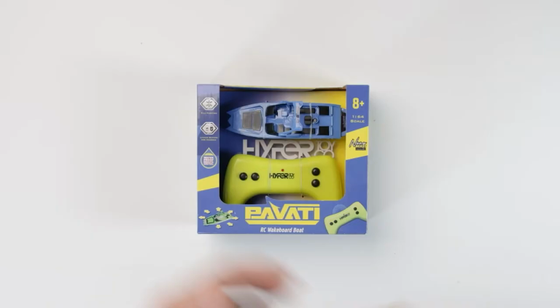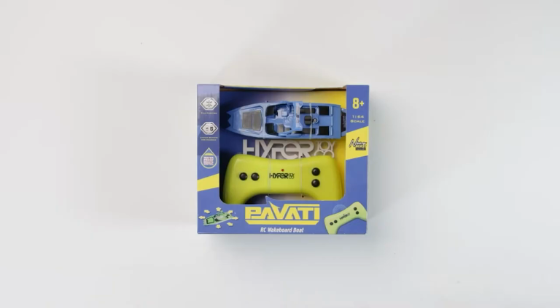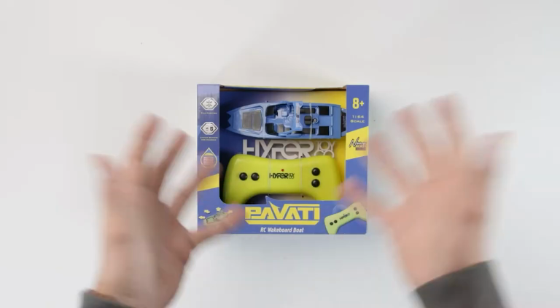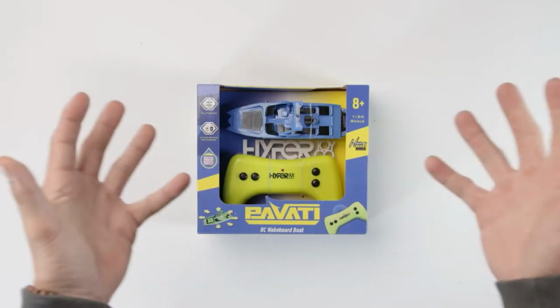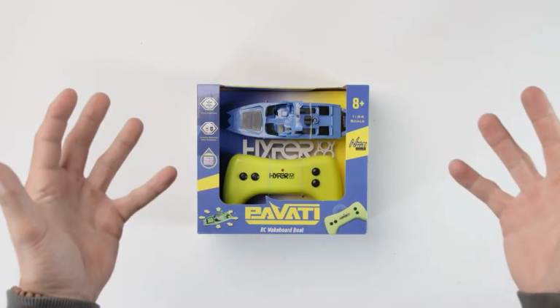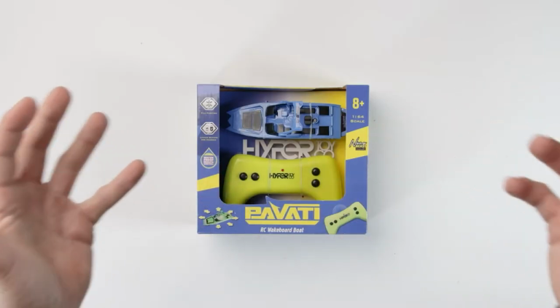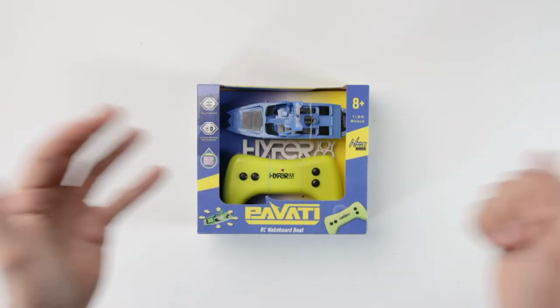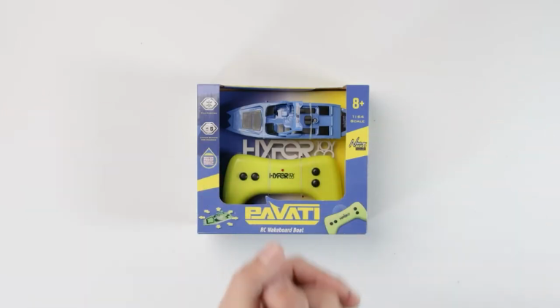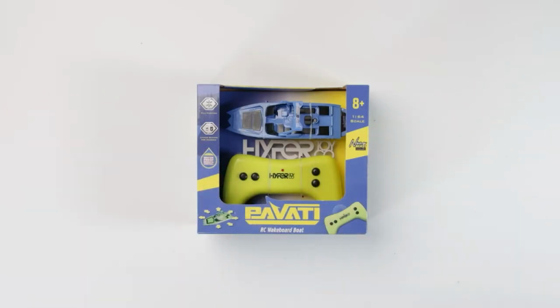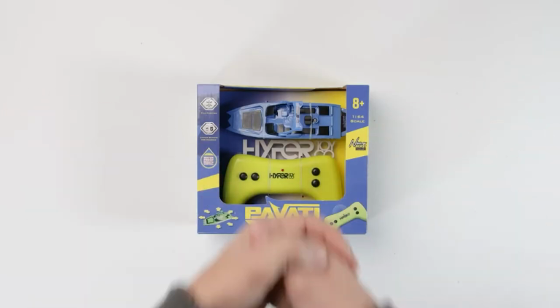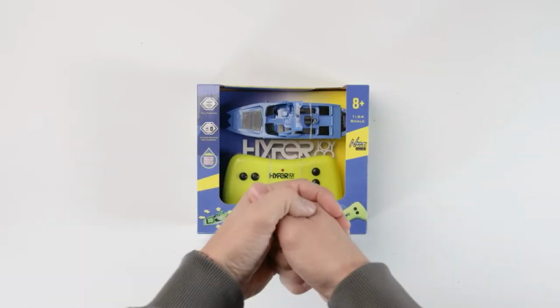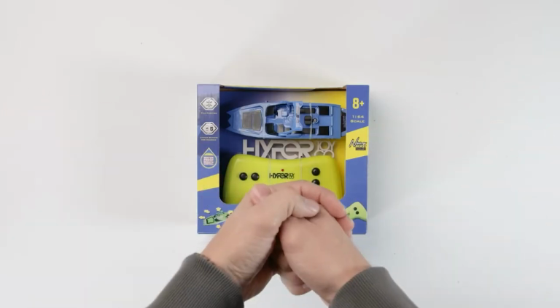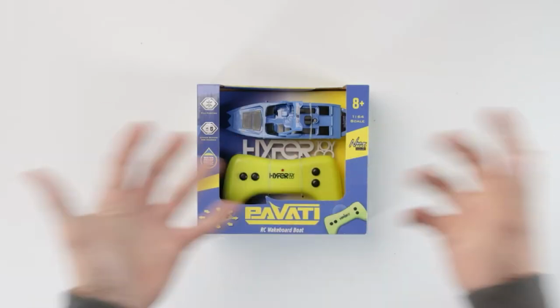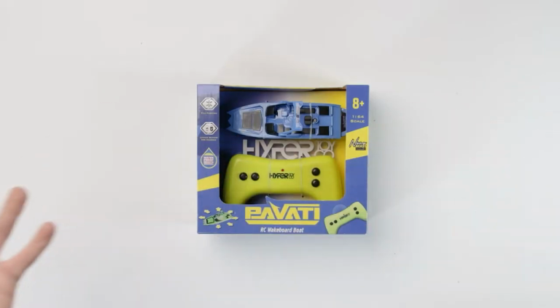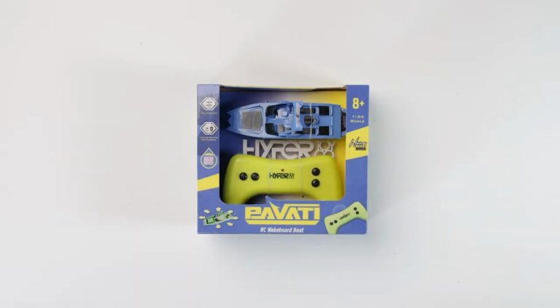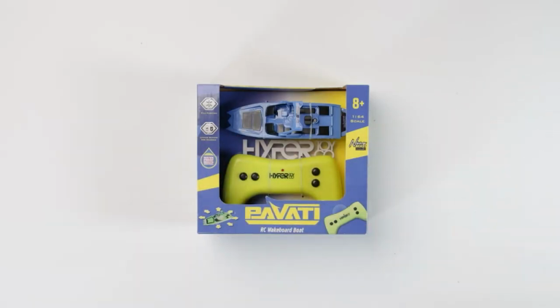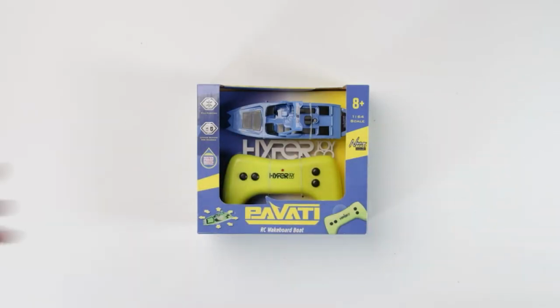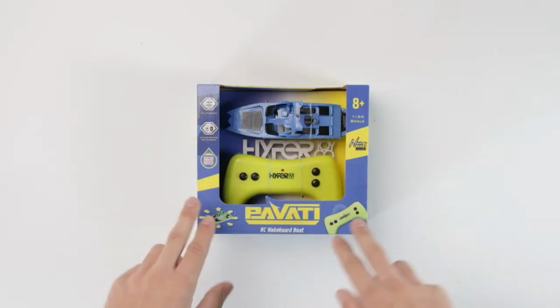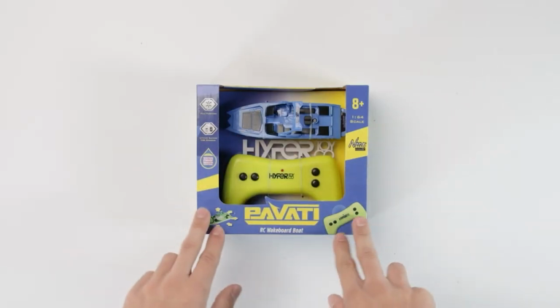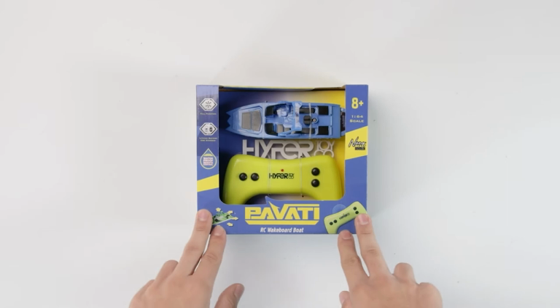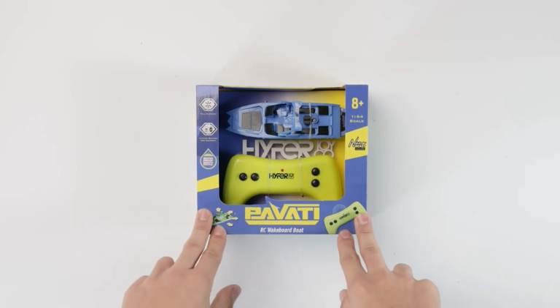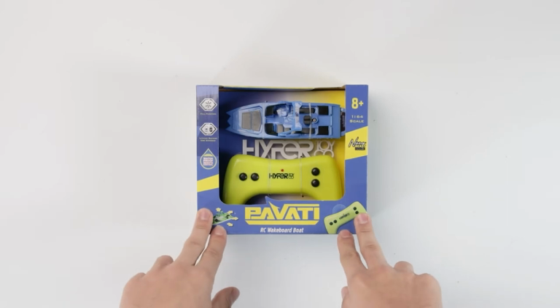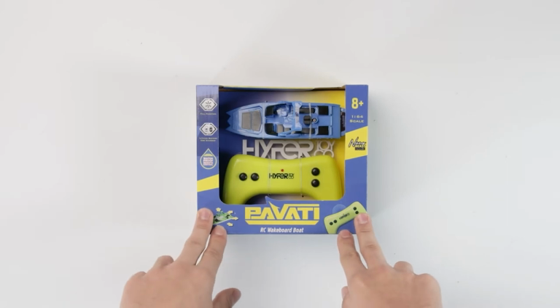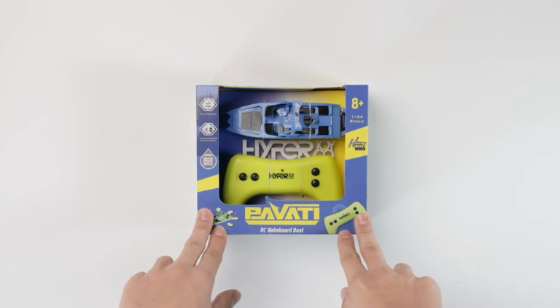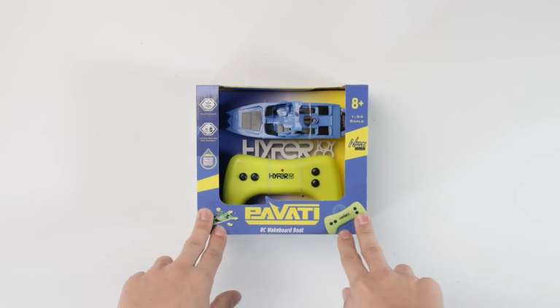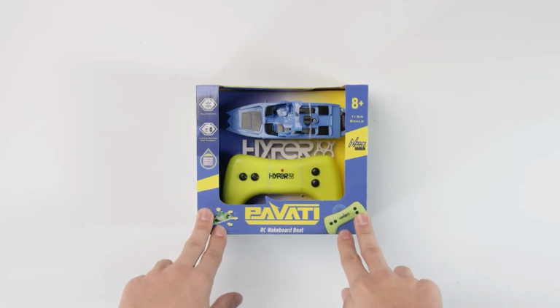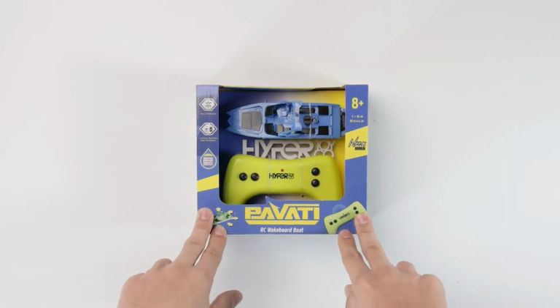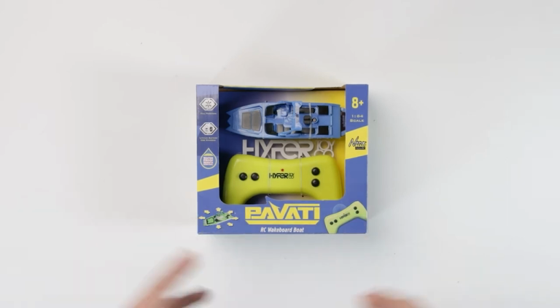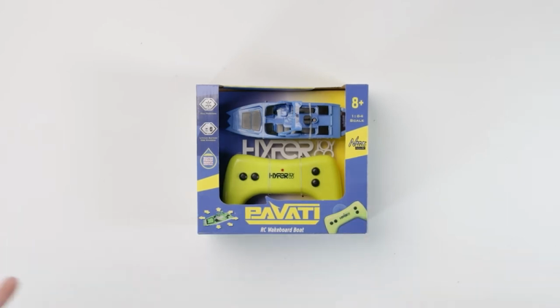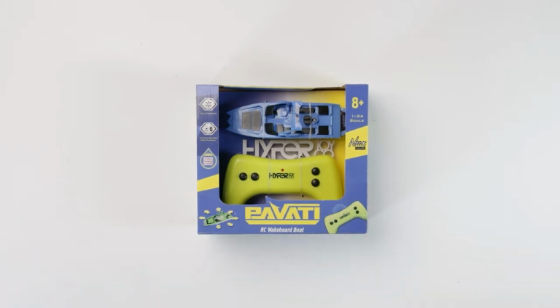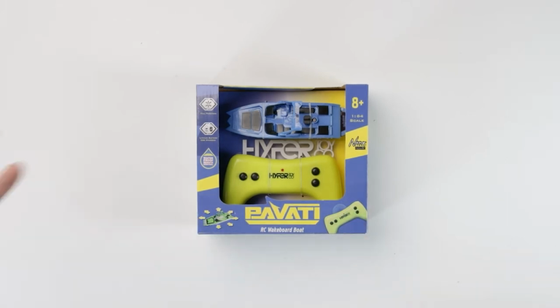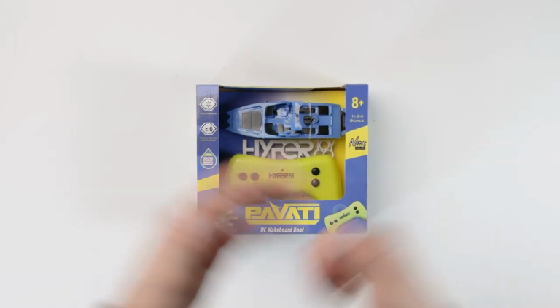What is going on guys, welcome back to the Hypertoids YouTube channel. Today we're going to be unboxing this Privati RC wakeboard boat, so let's get right into it.